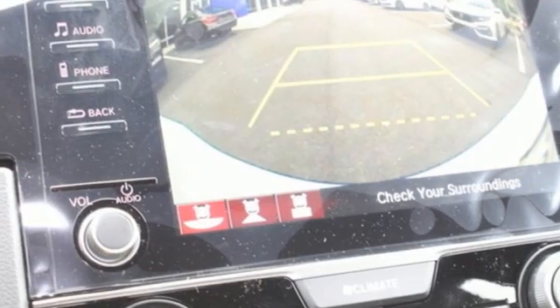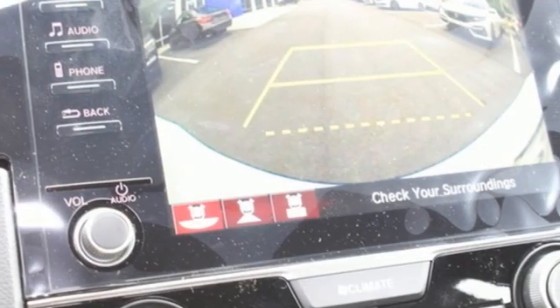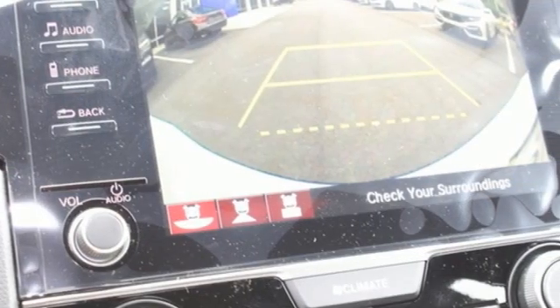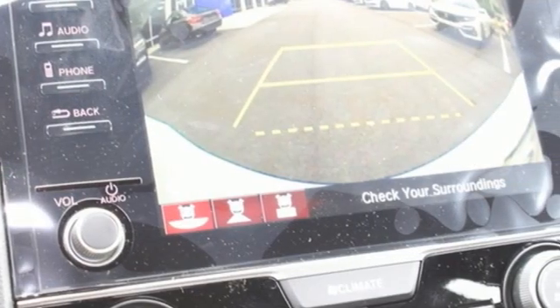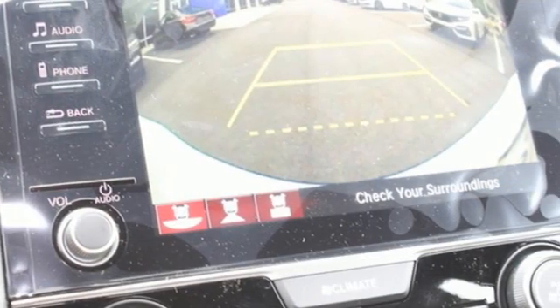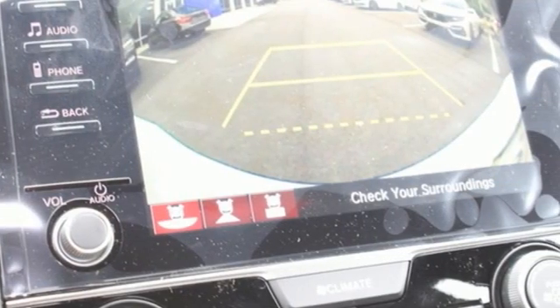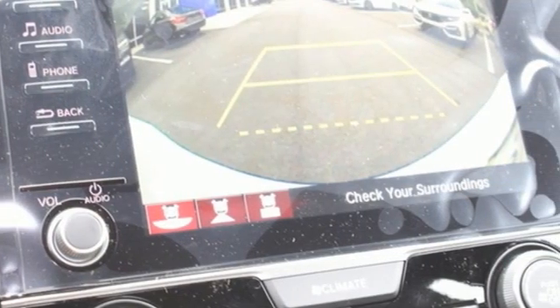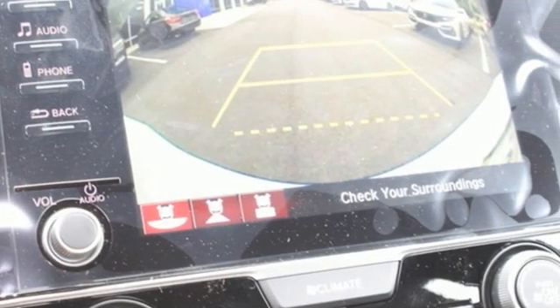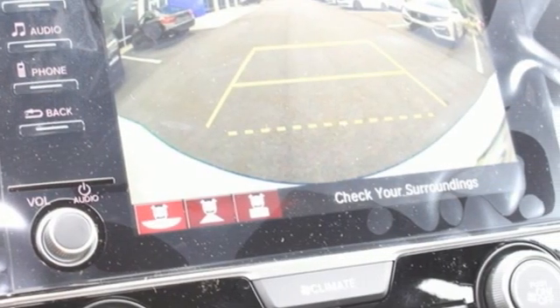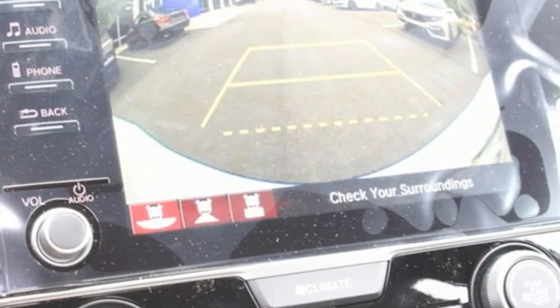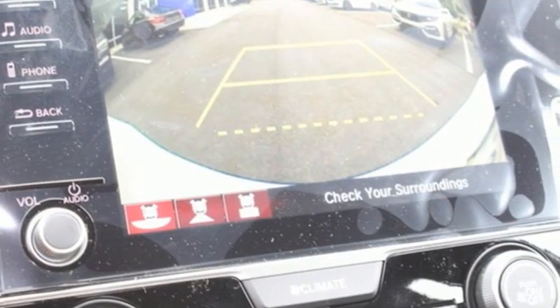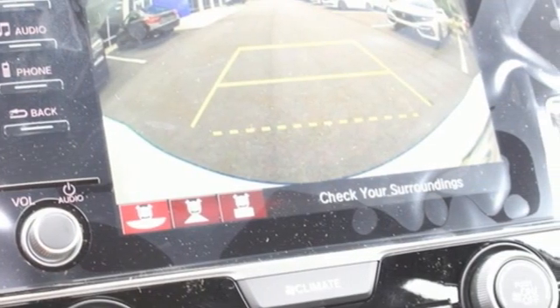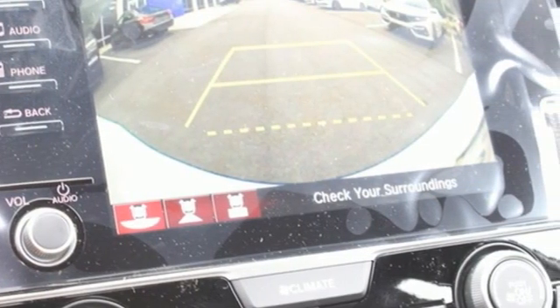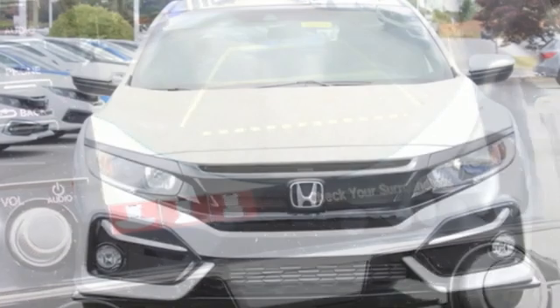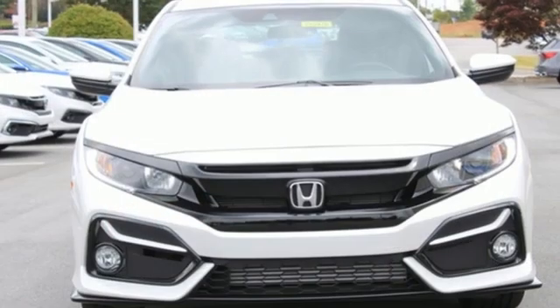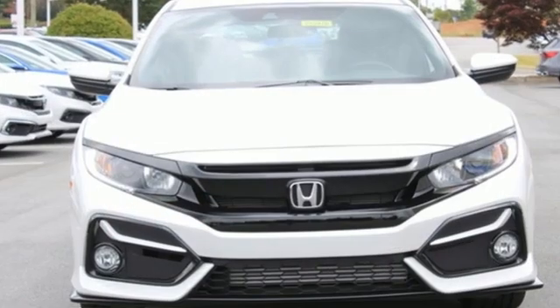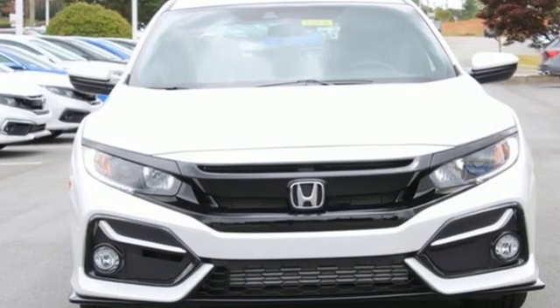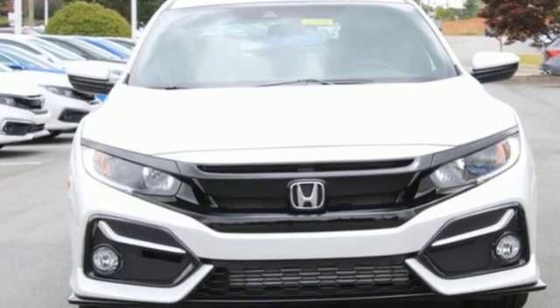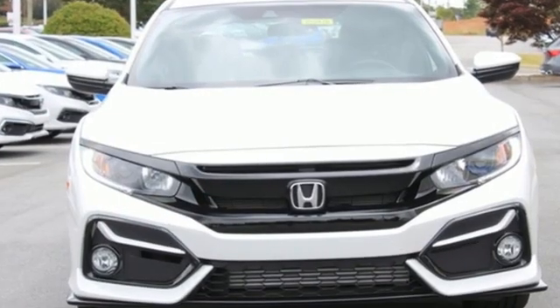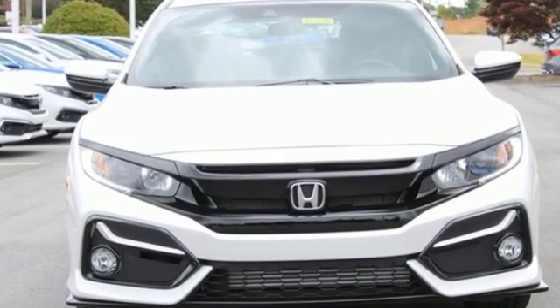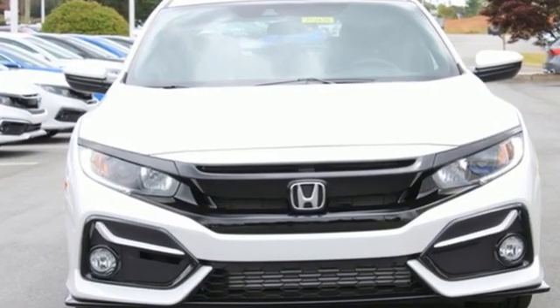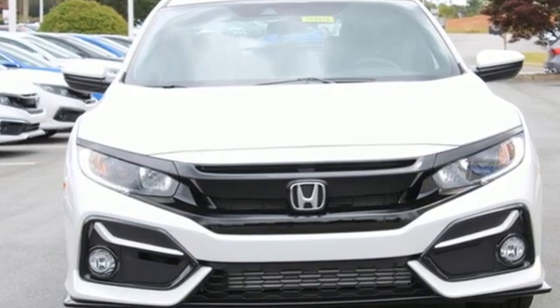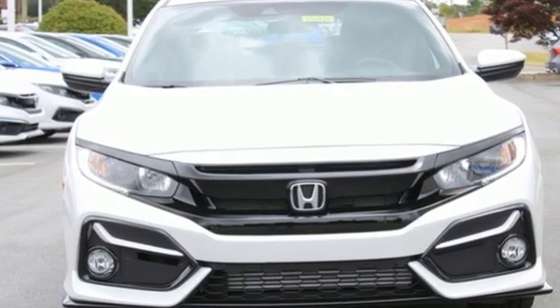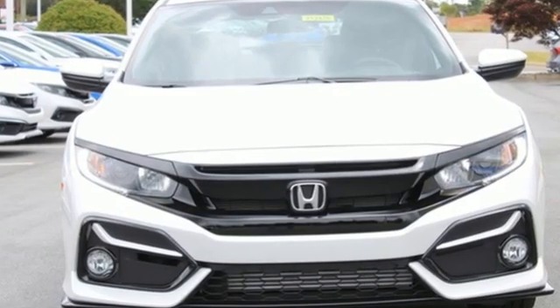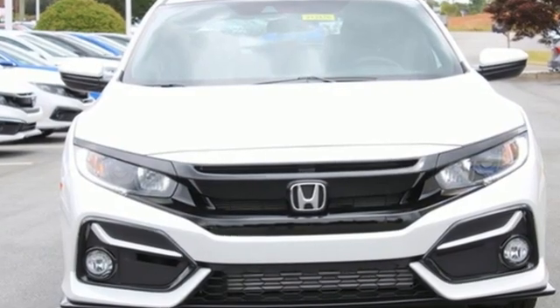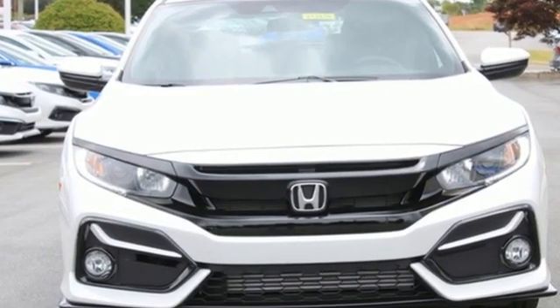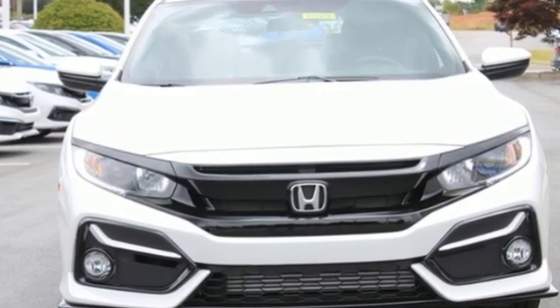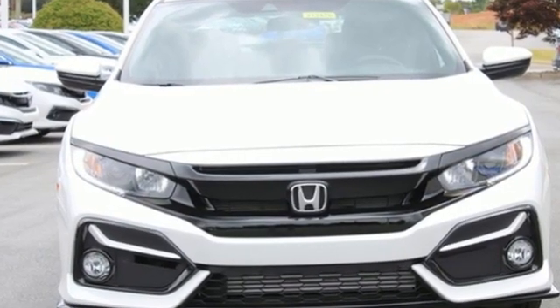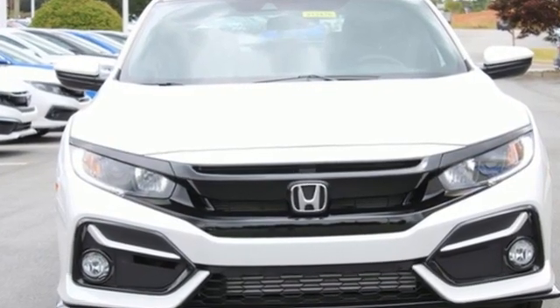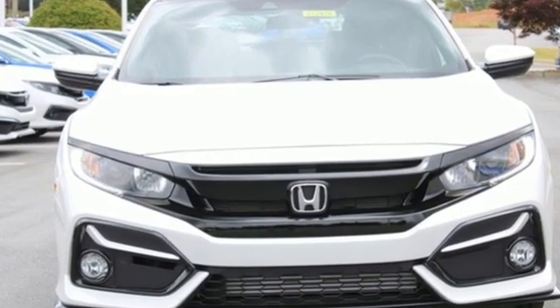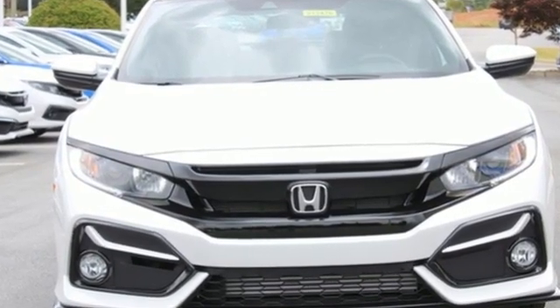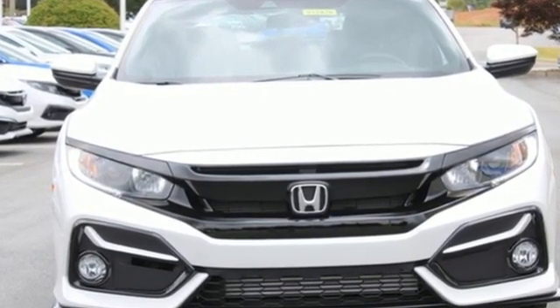Honda has a world-renowned reputation for reliability. You'll never know until you try. Test drive it today.